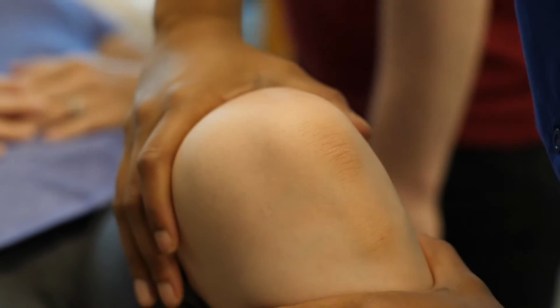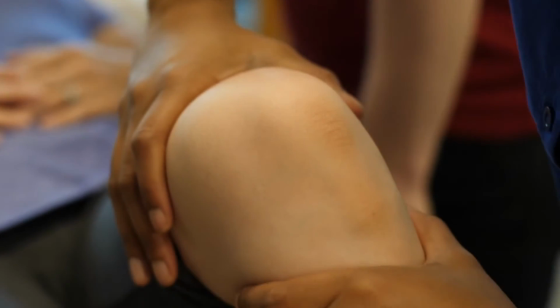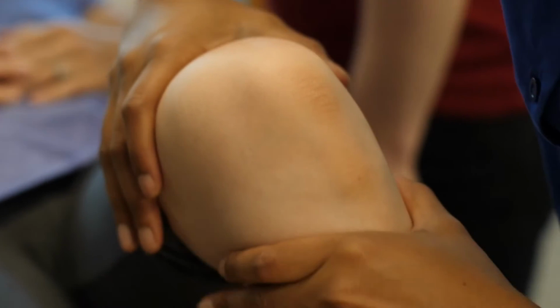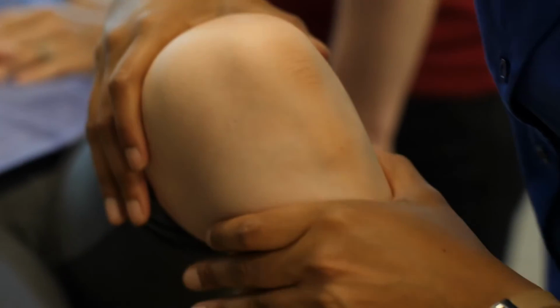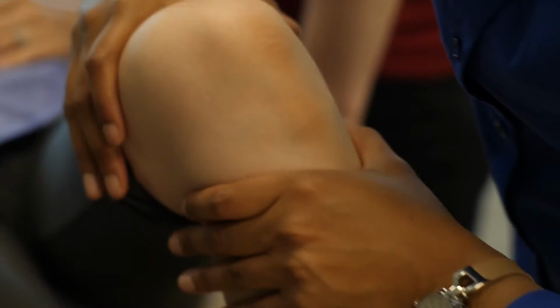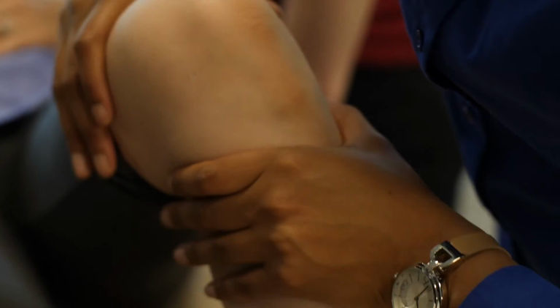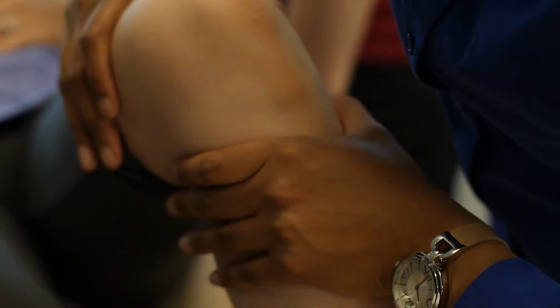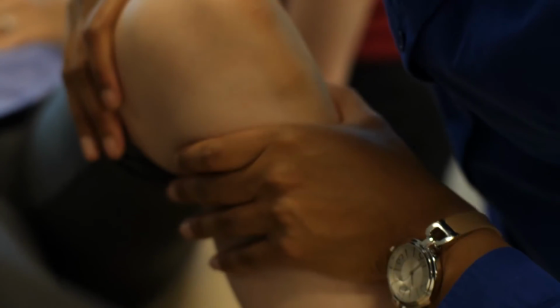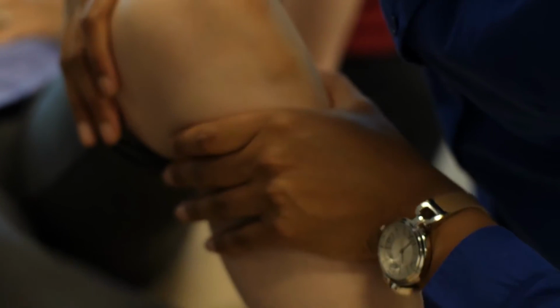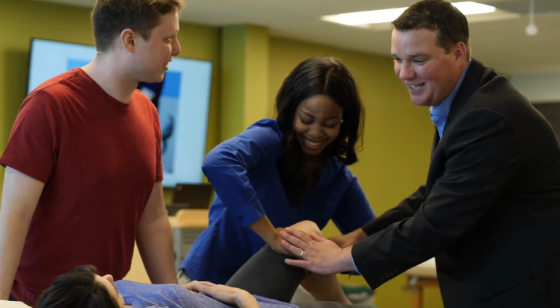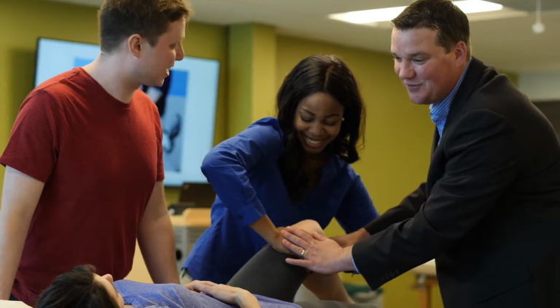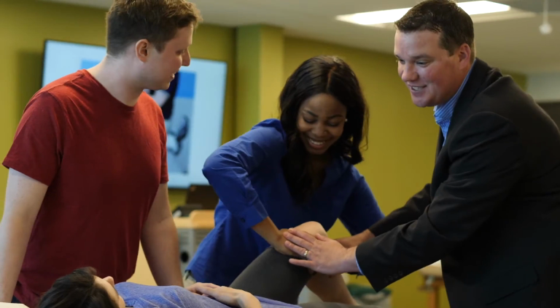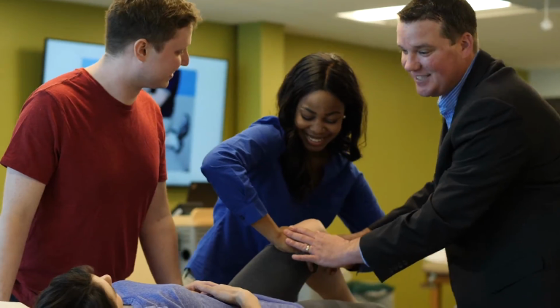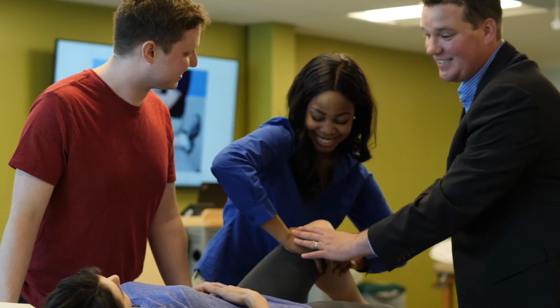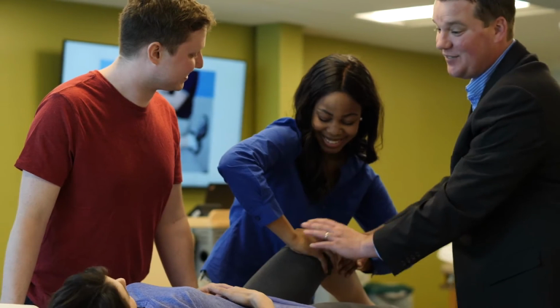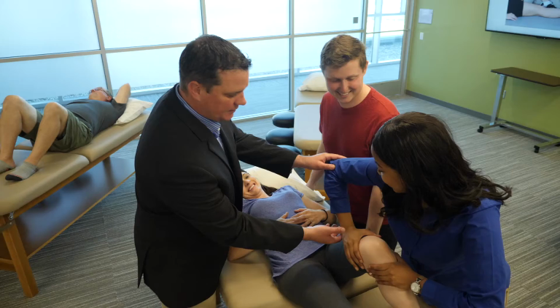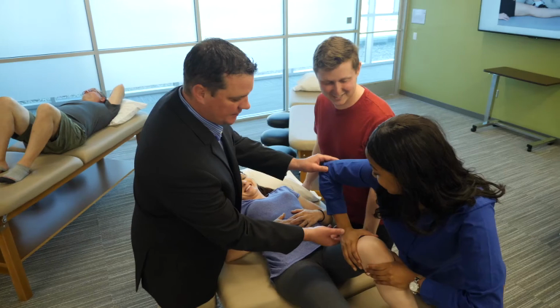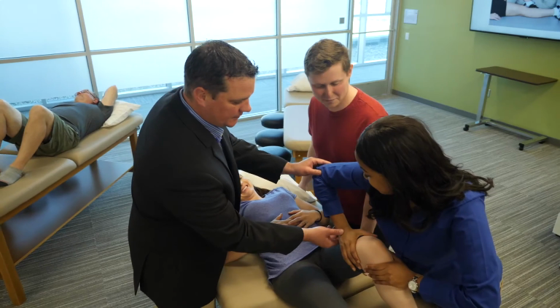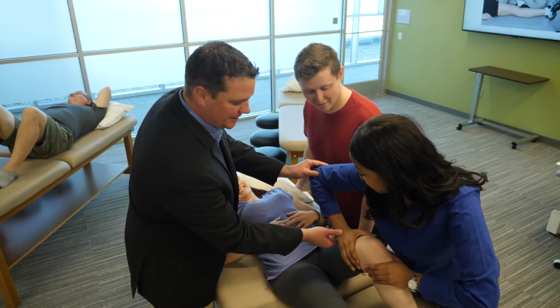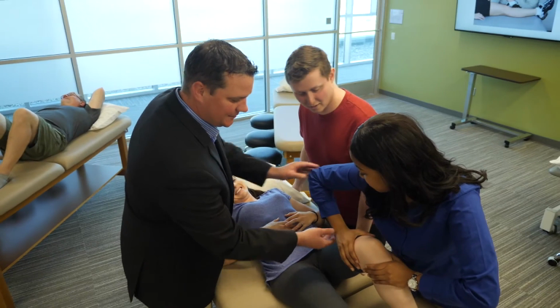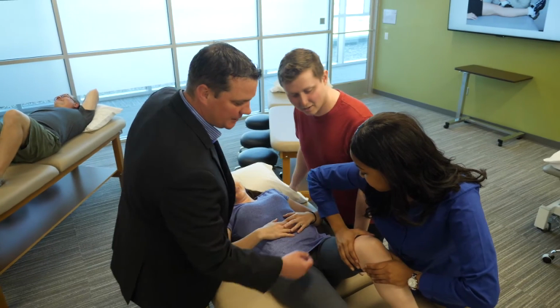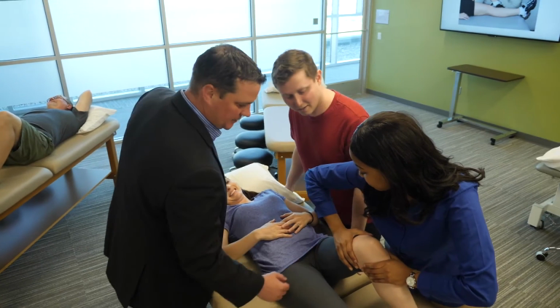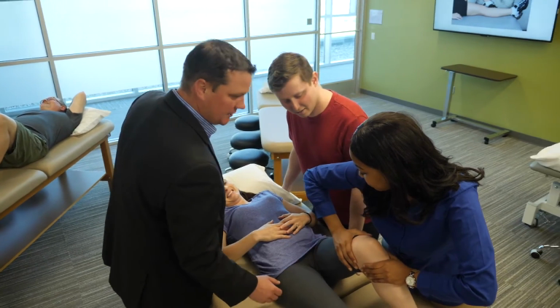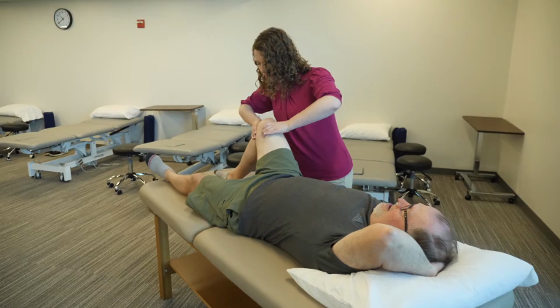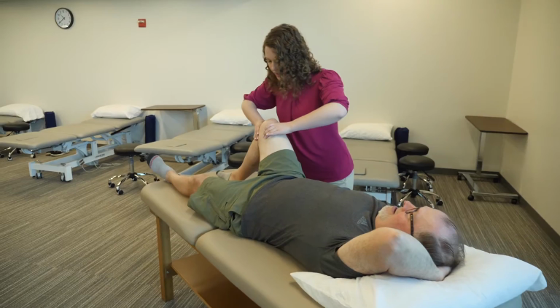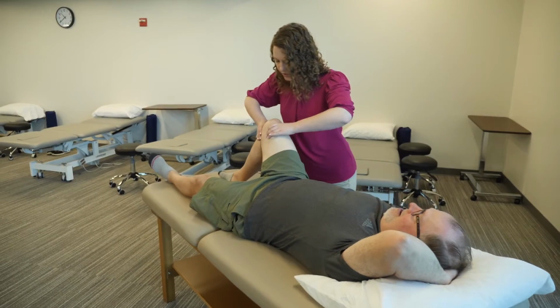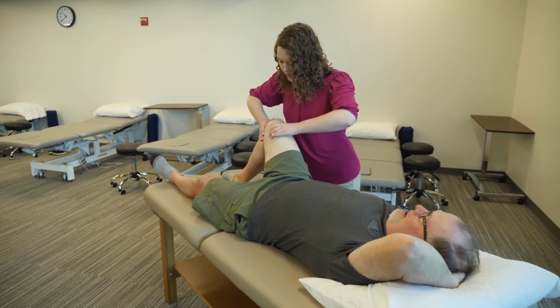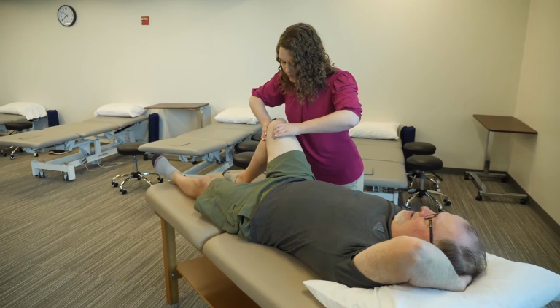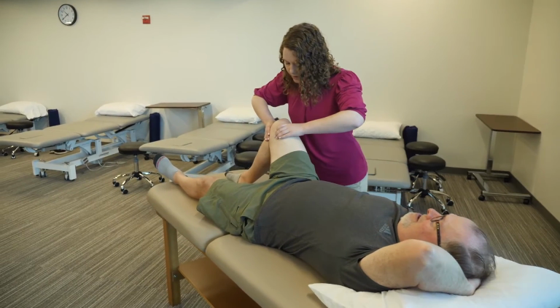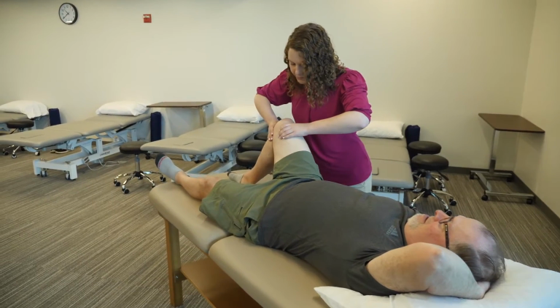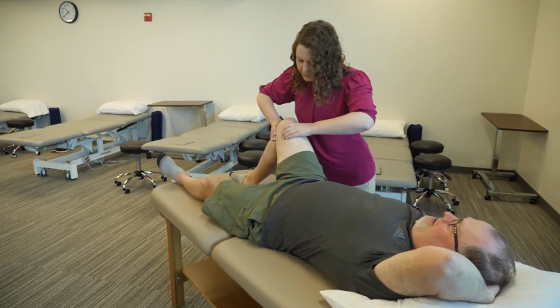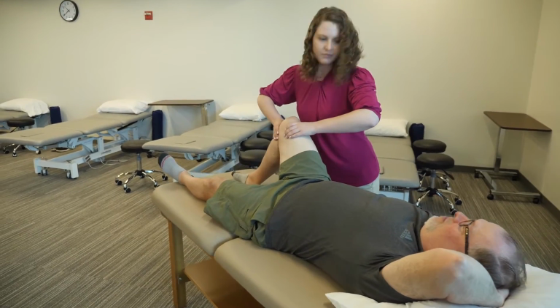Winding Hill features a musculoskeletal lab equipped with therapeutic tables to examine, diagnose, and treat orthopedic conditions and practice manual therapy techniques and integumentary care in a simulated rehabilitation environment.